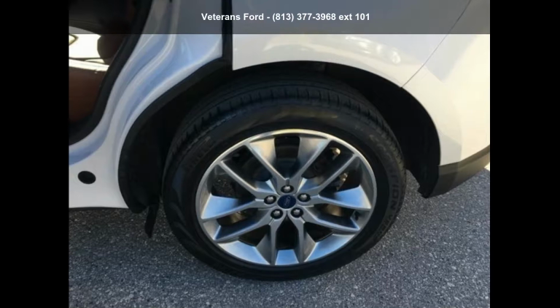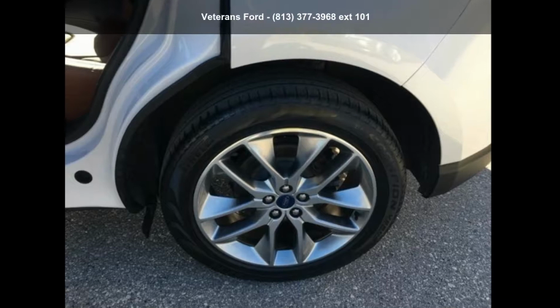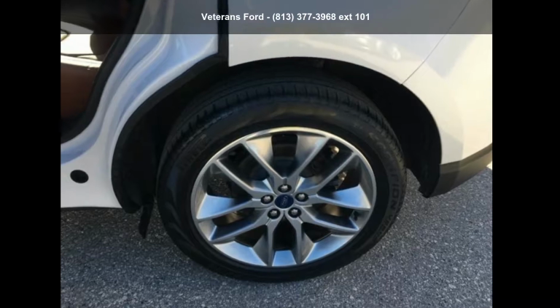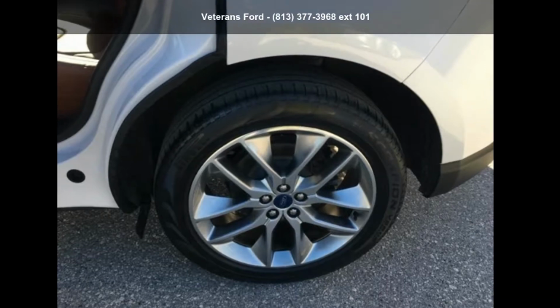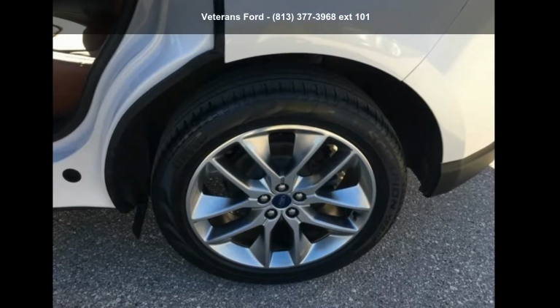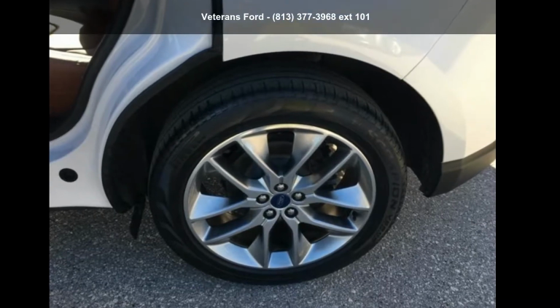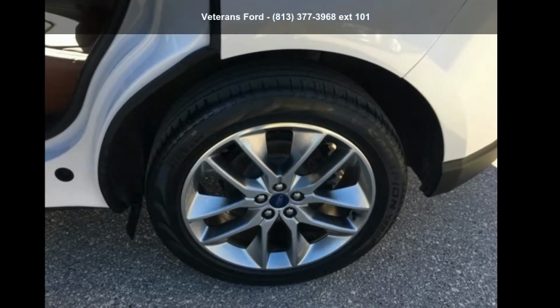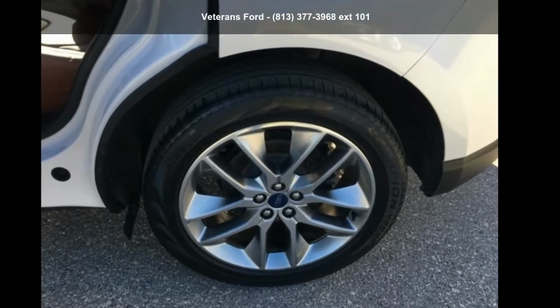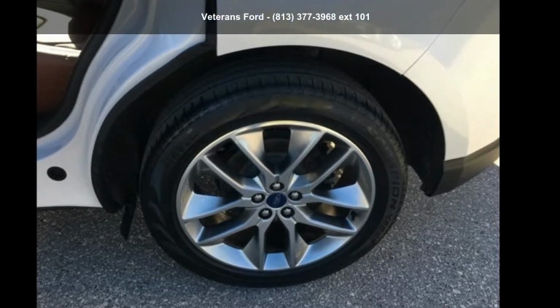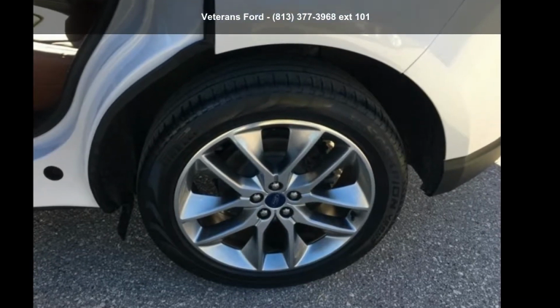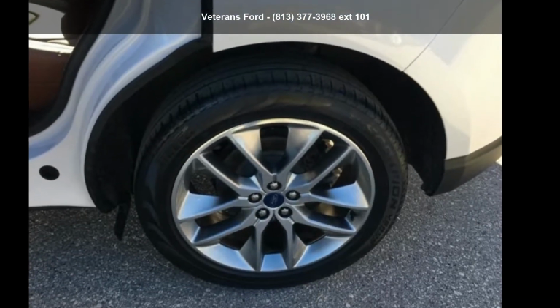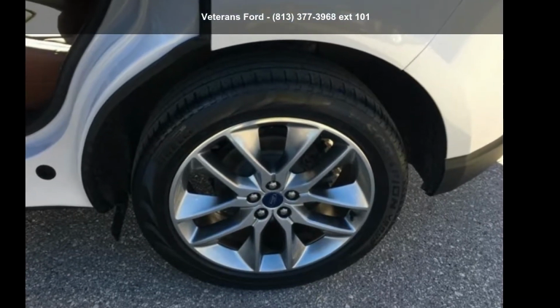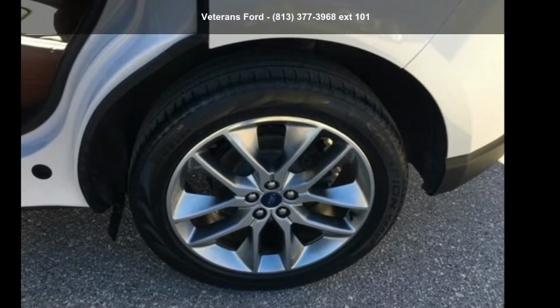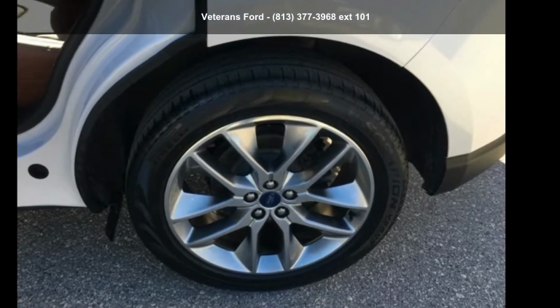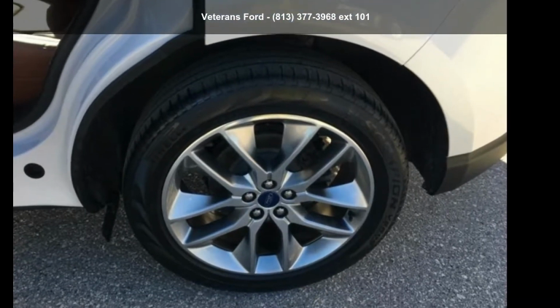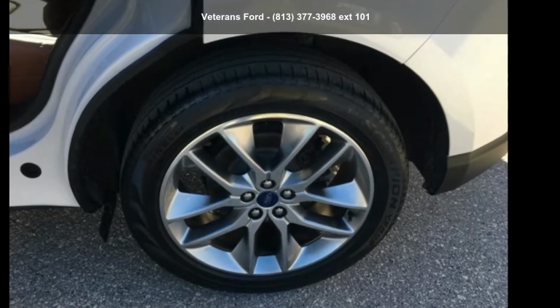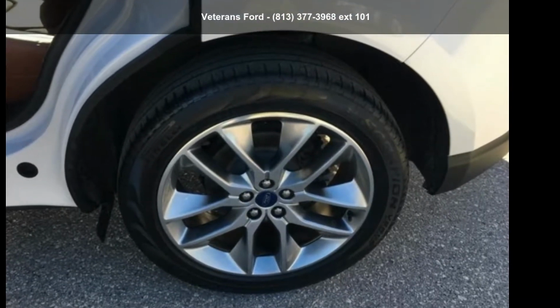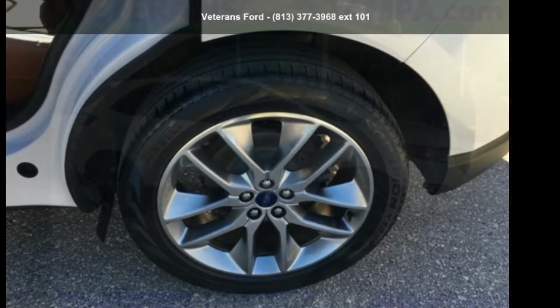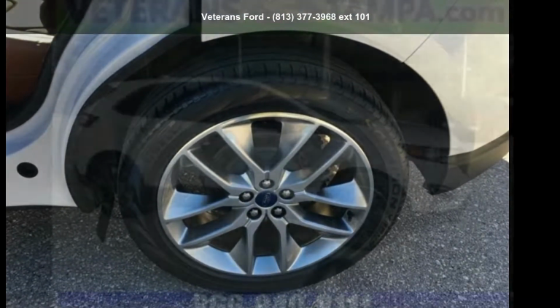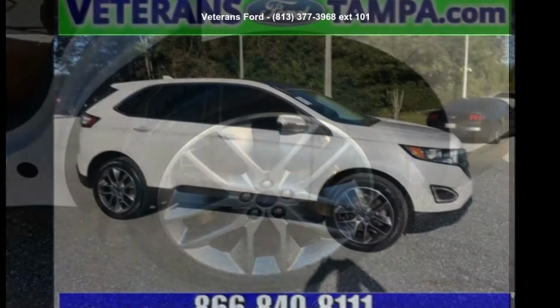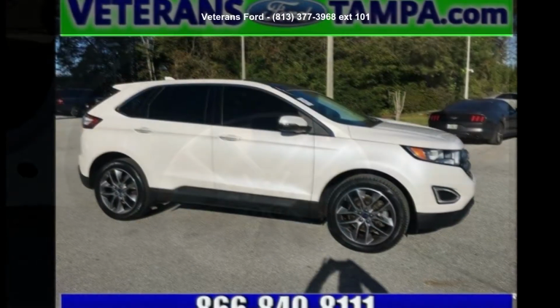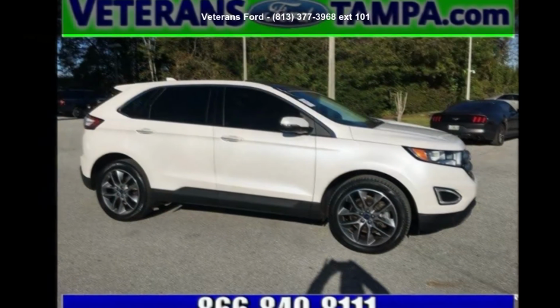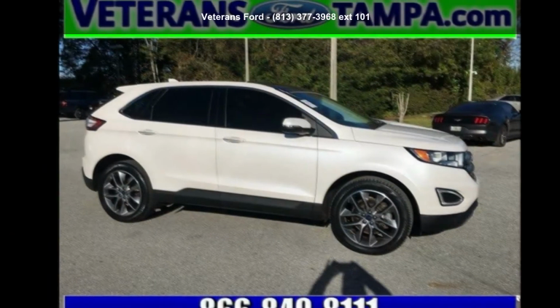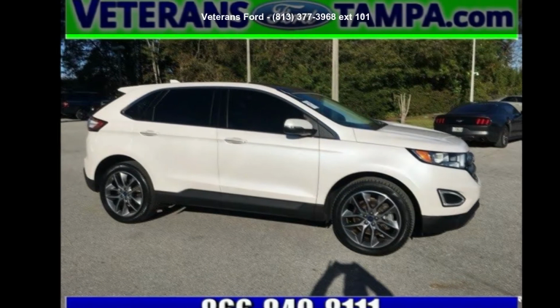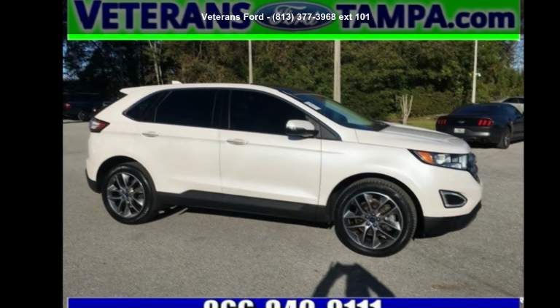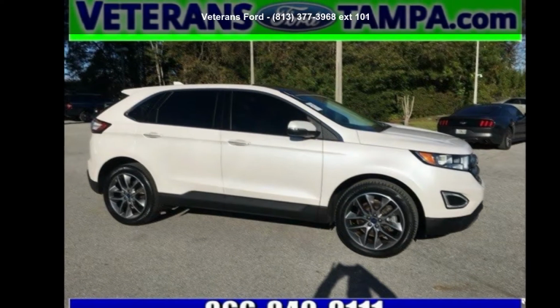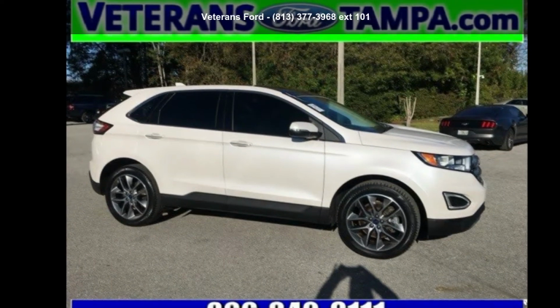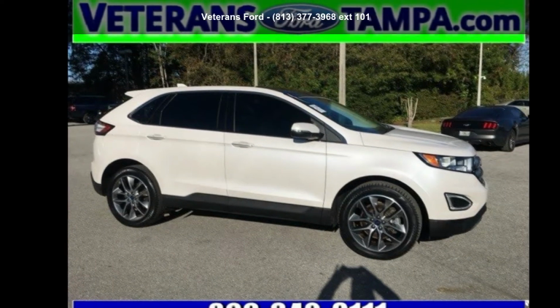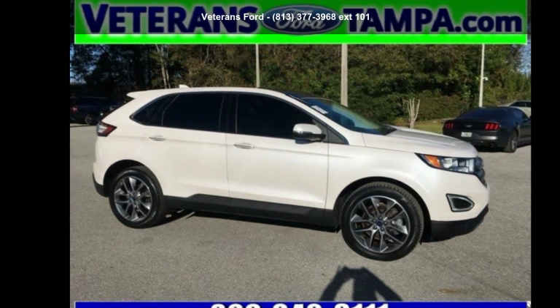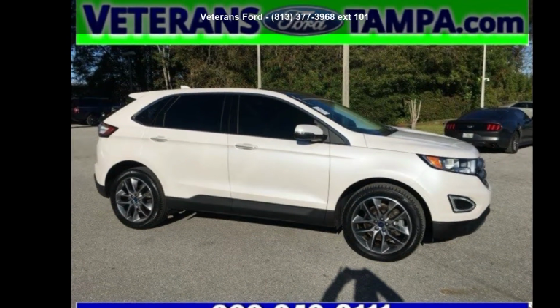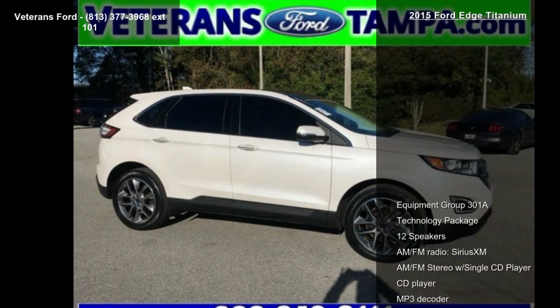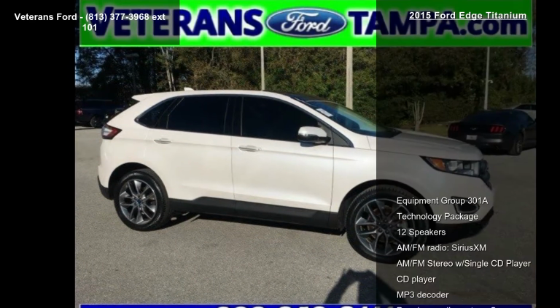Check out this Ford 2015 Edge Titanium. If you are looking for a first-rate auto, this one could be yours today.